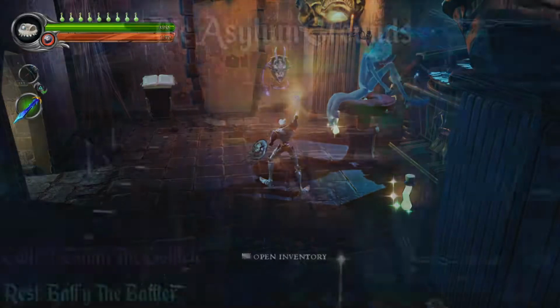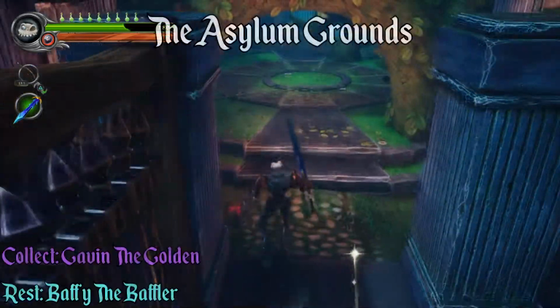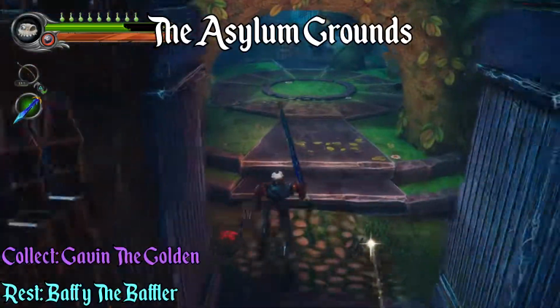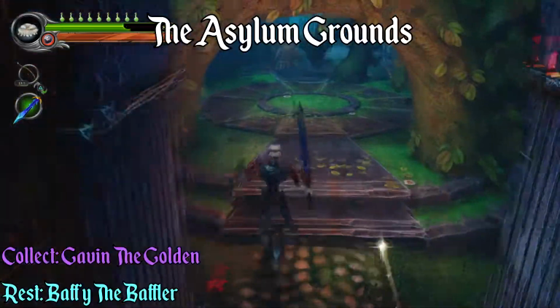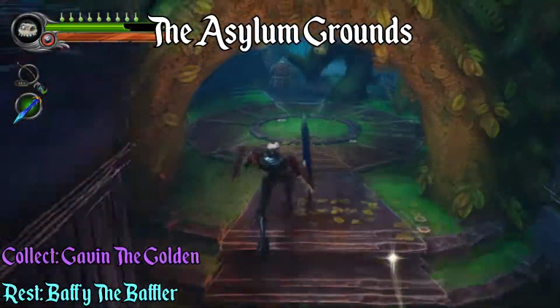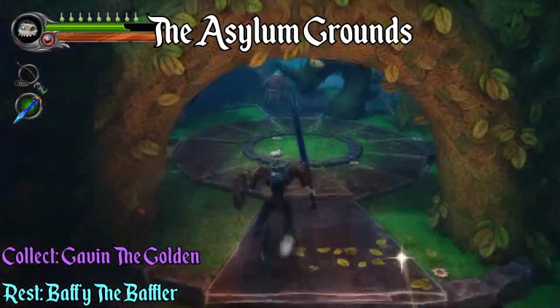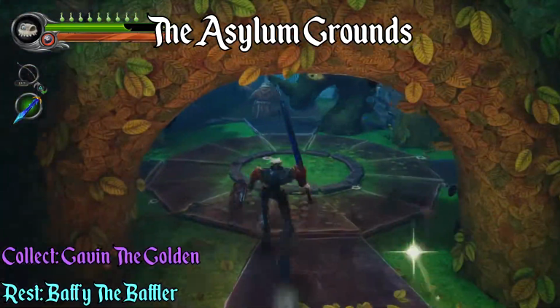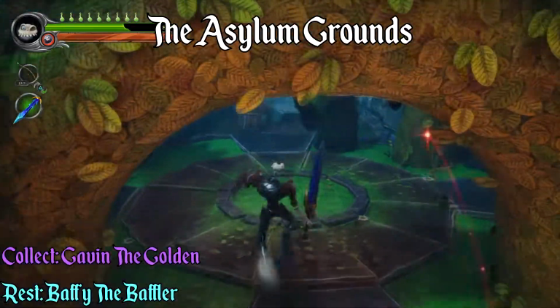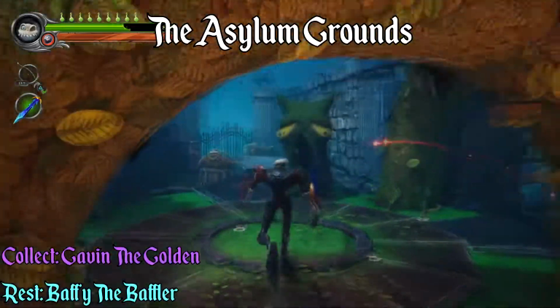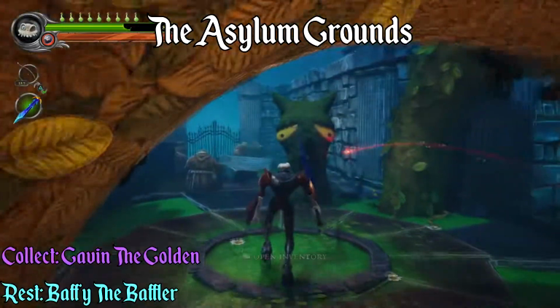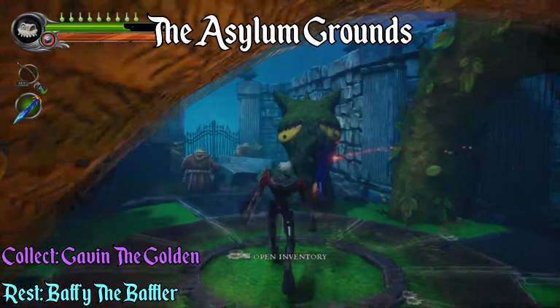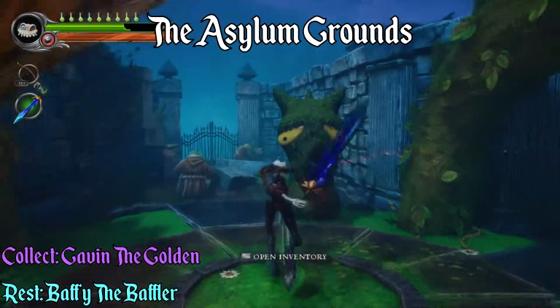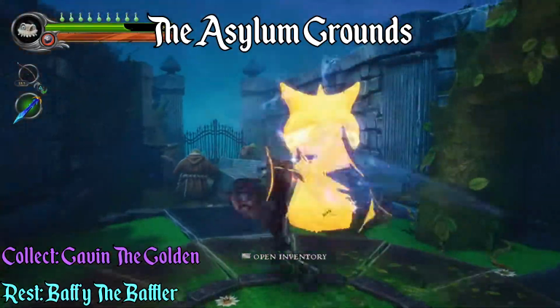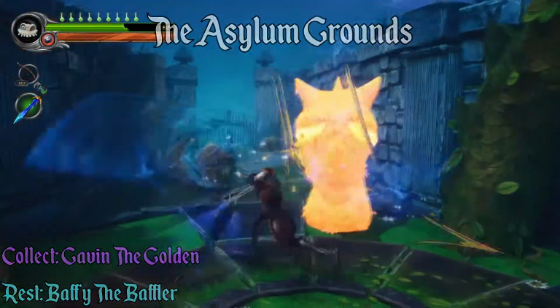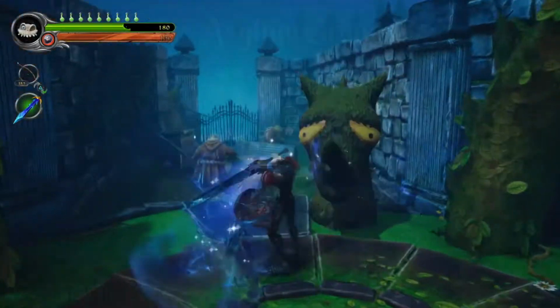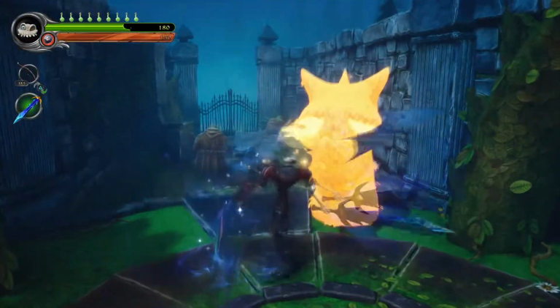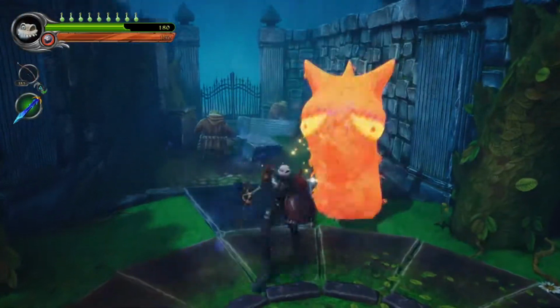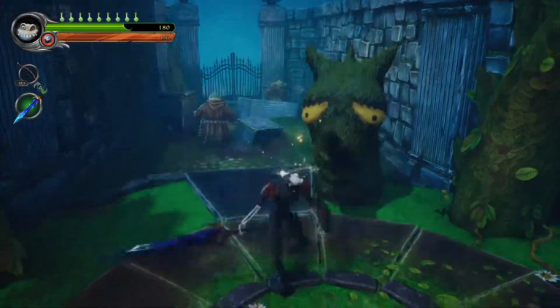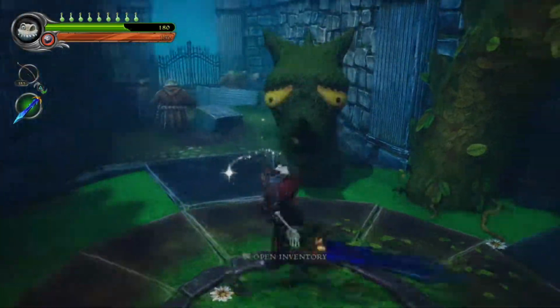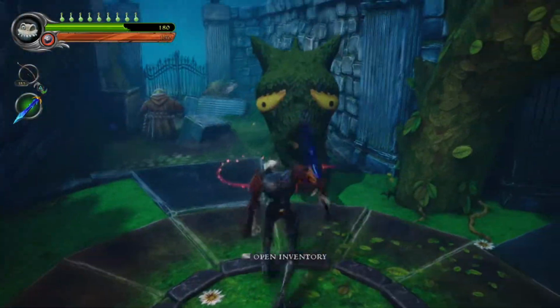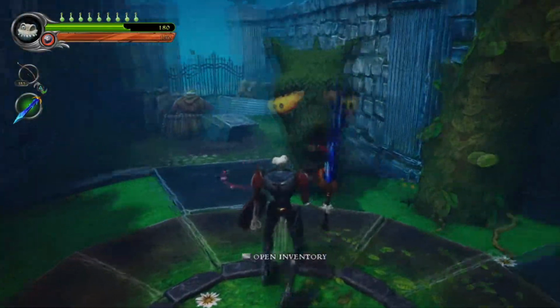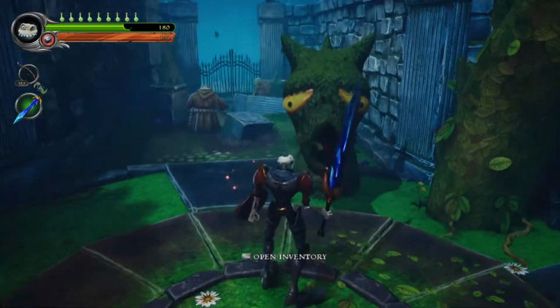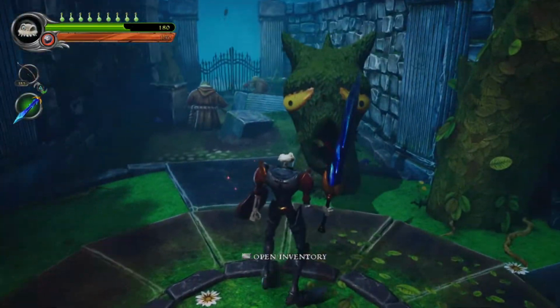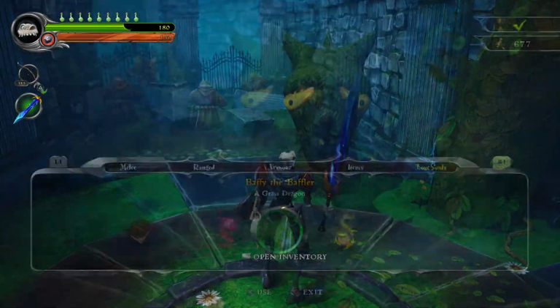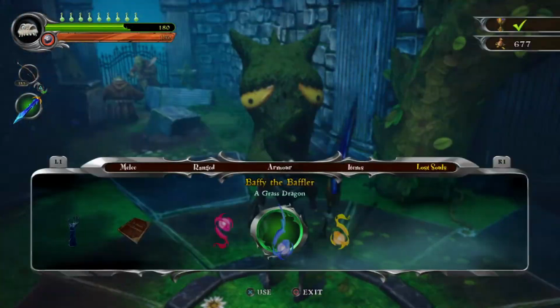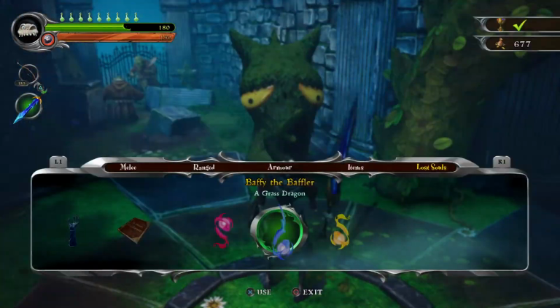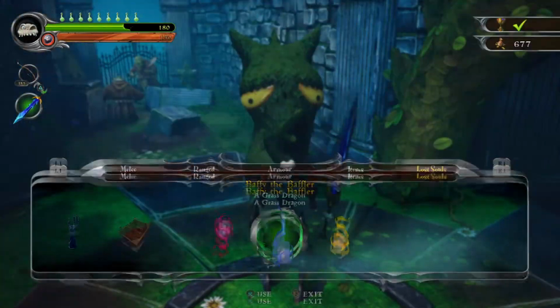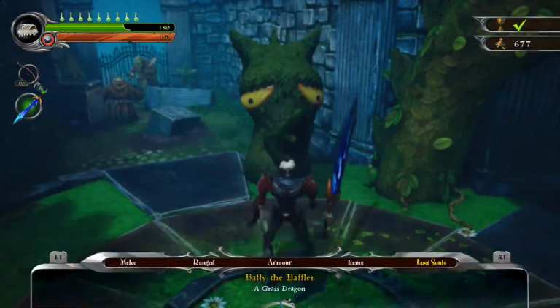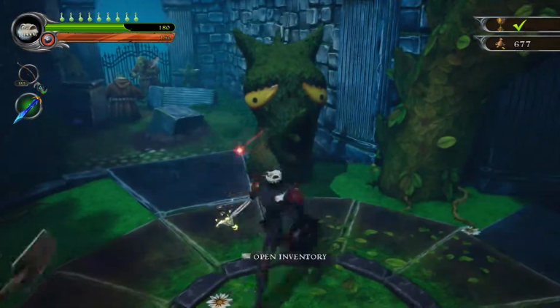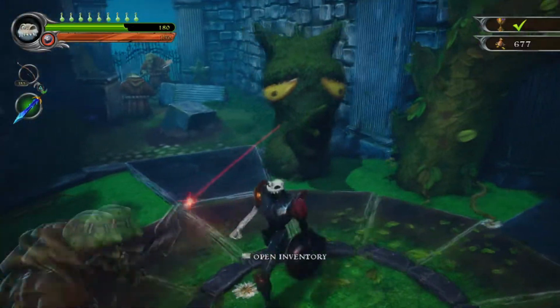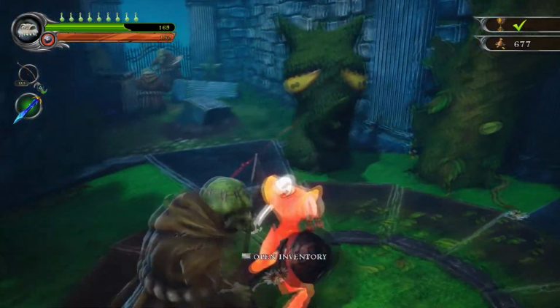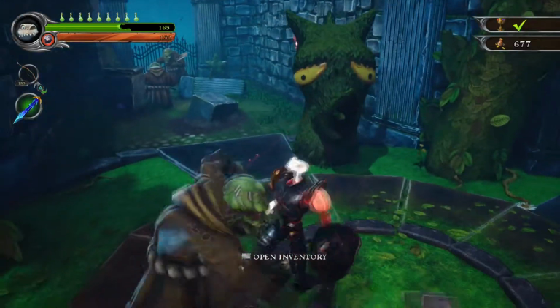In the Asylum grounds, right at the very start, you use the soul in between the hedges, basically on the crossroad.